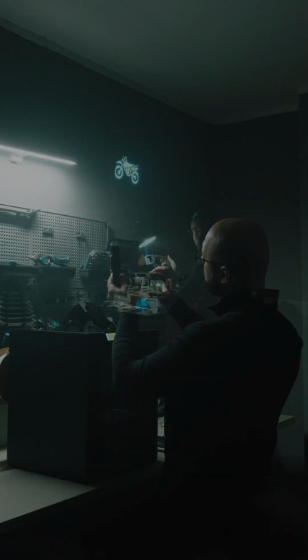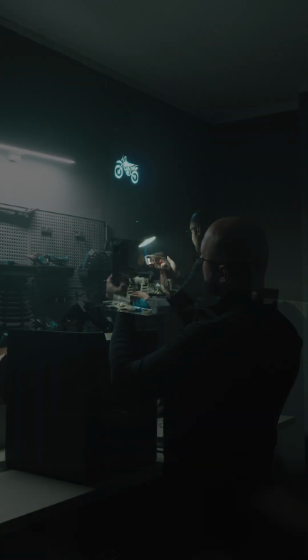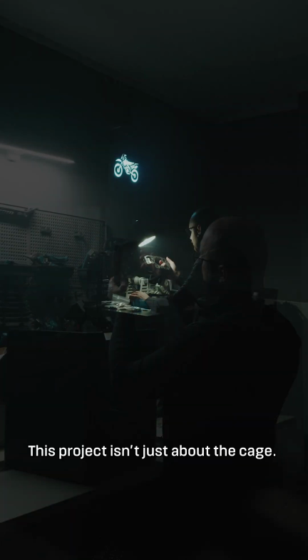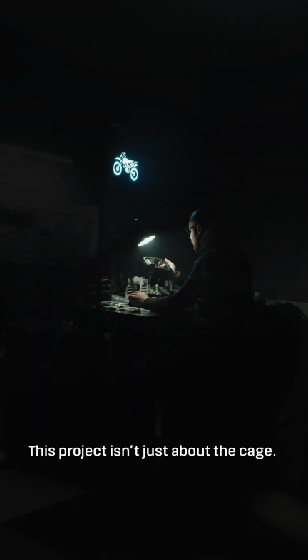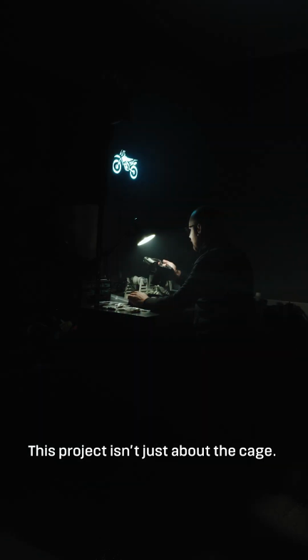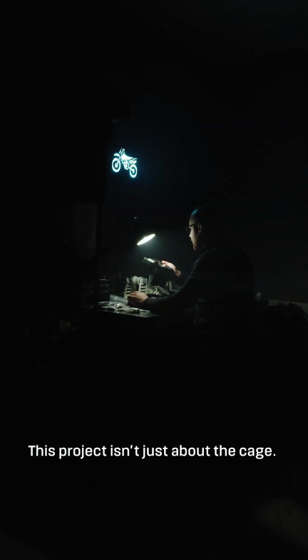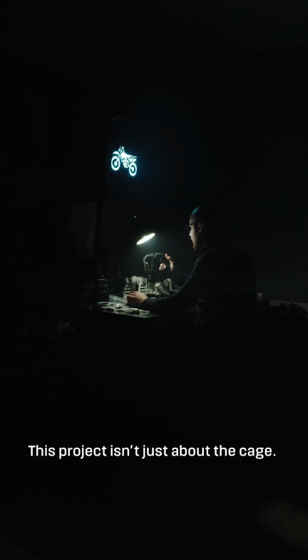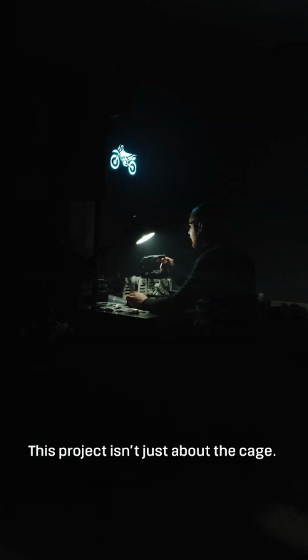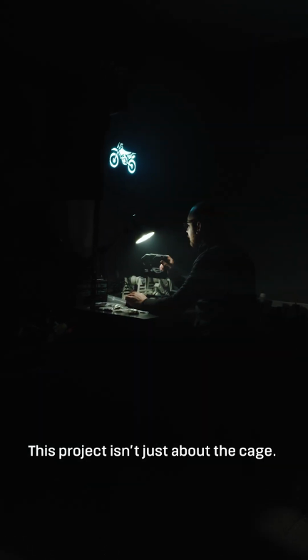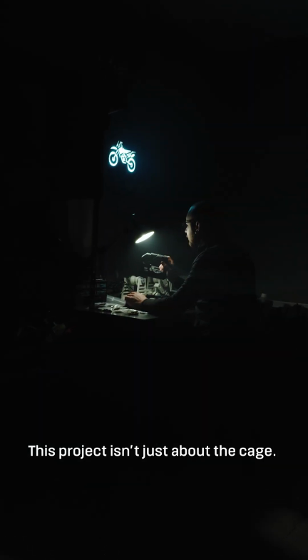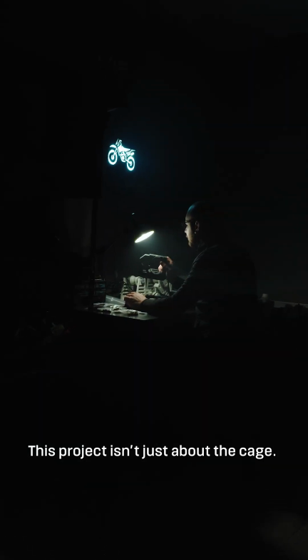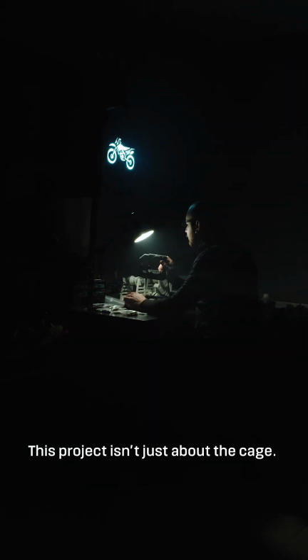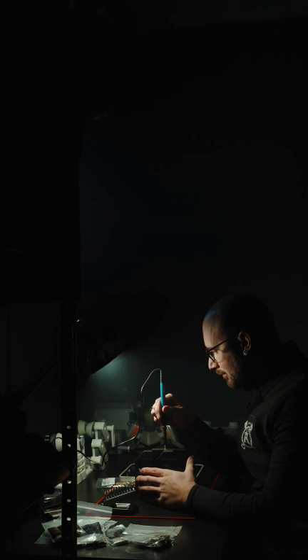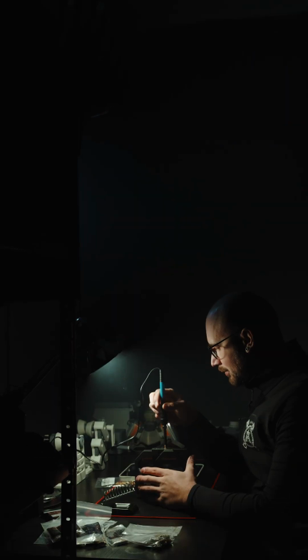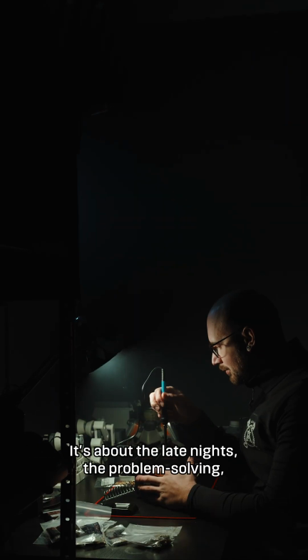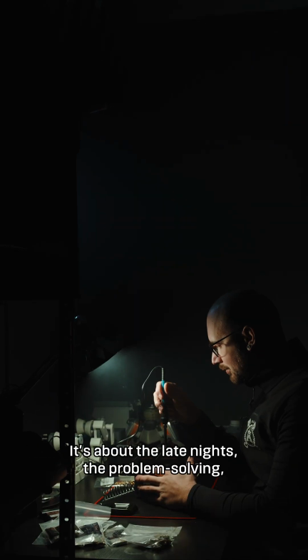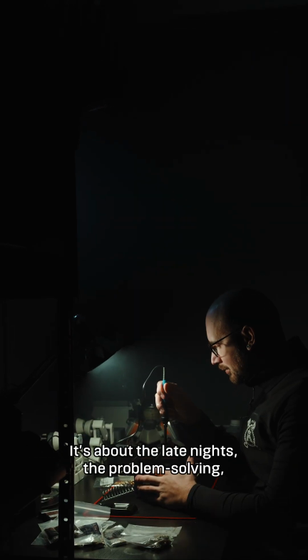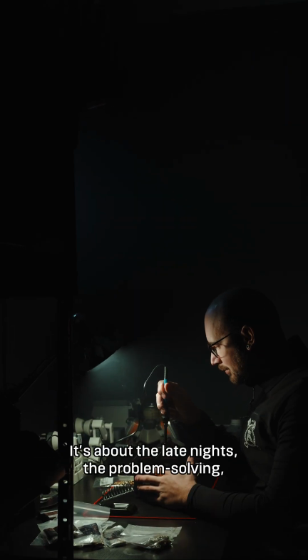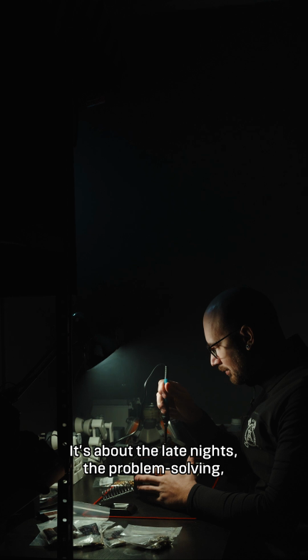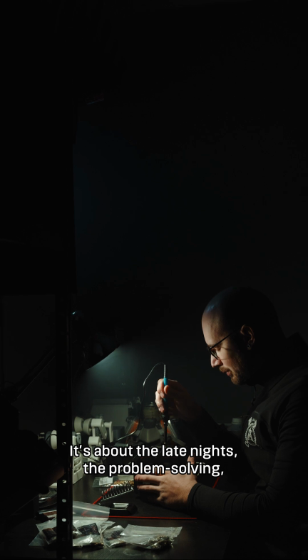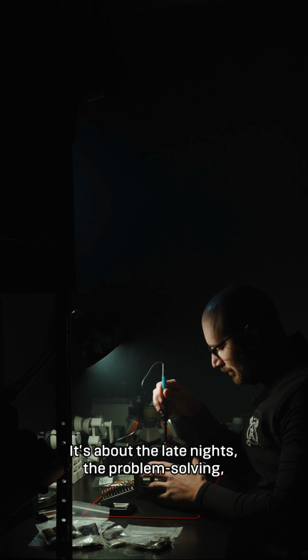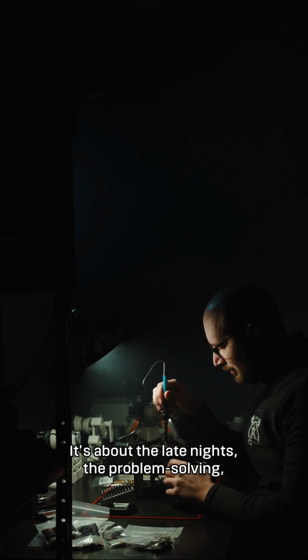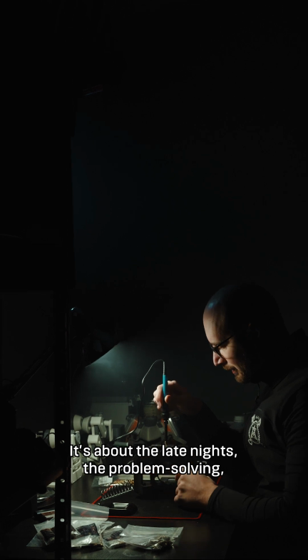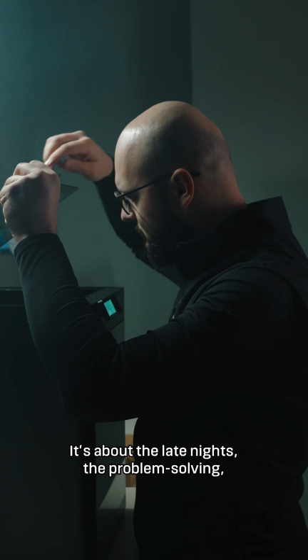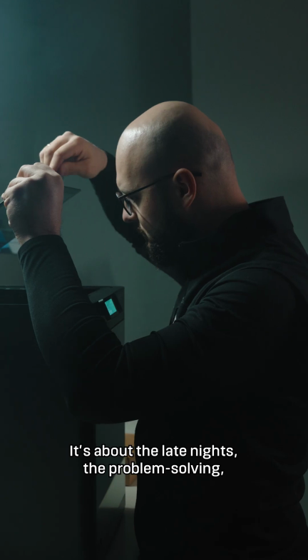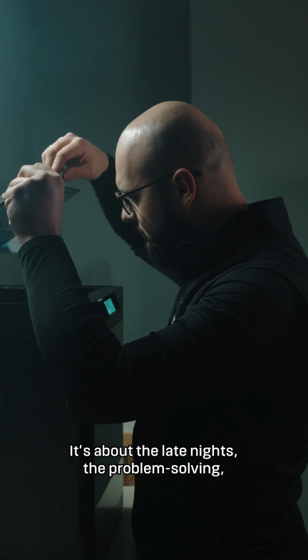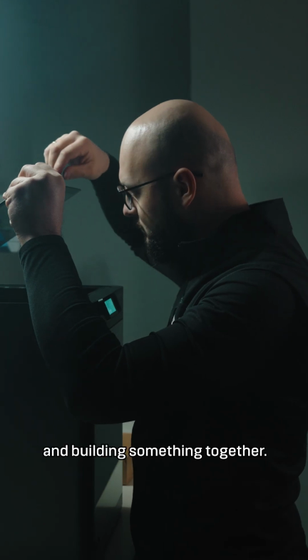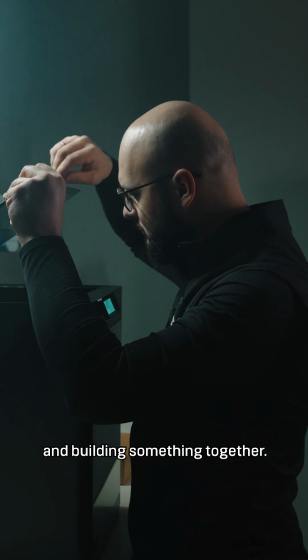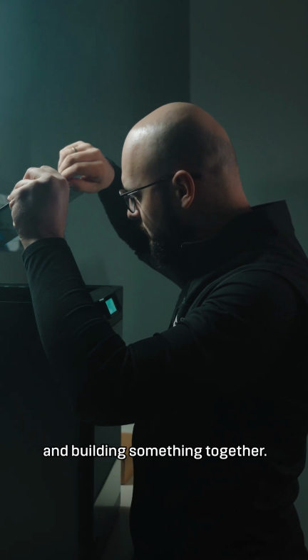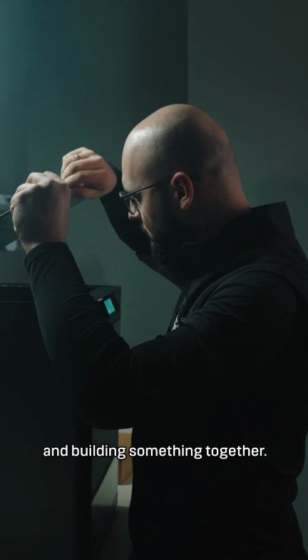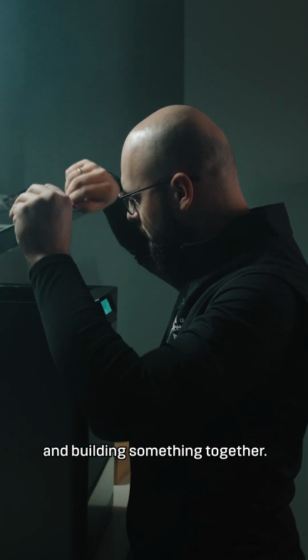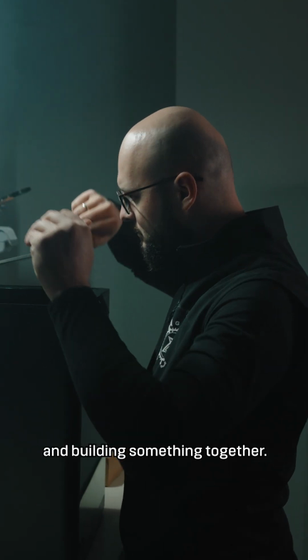This project isn't just about the cage. It's about the late nights, the problem solving and building something together.